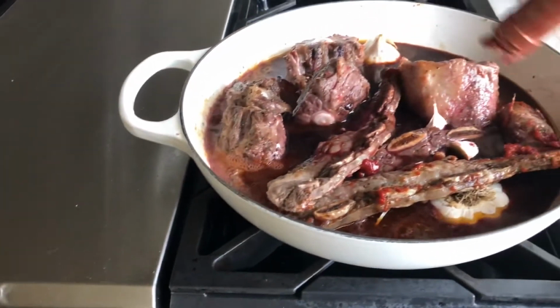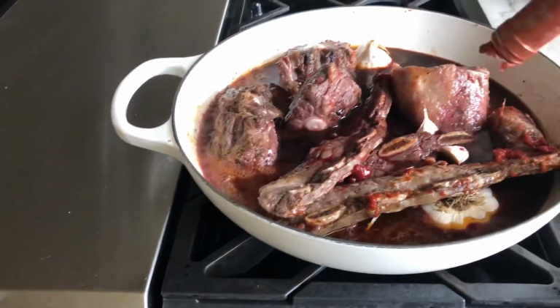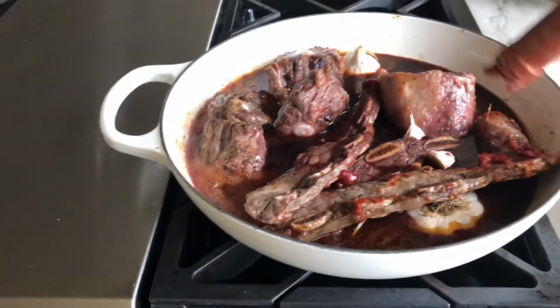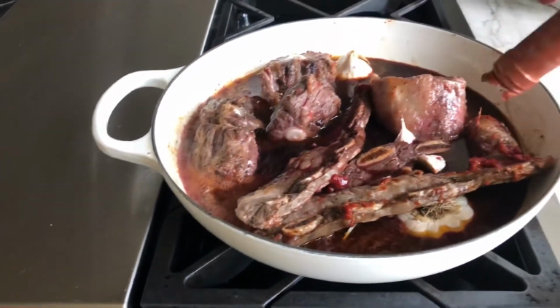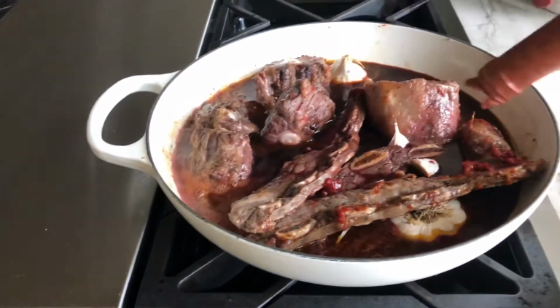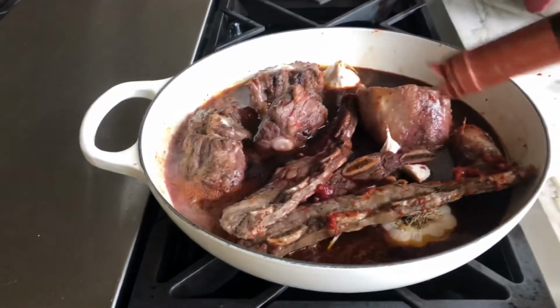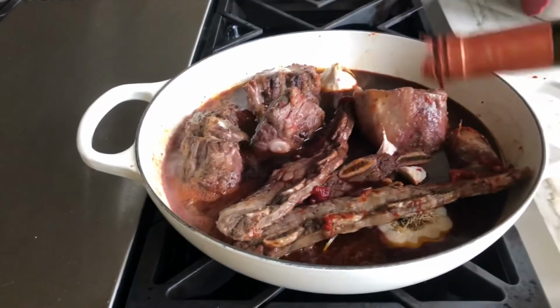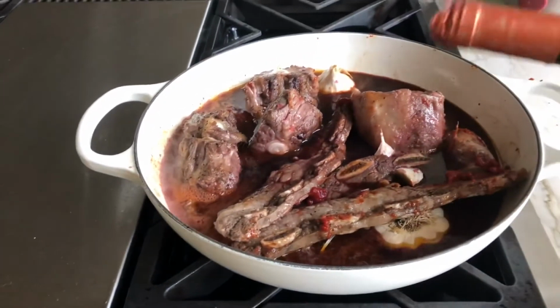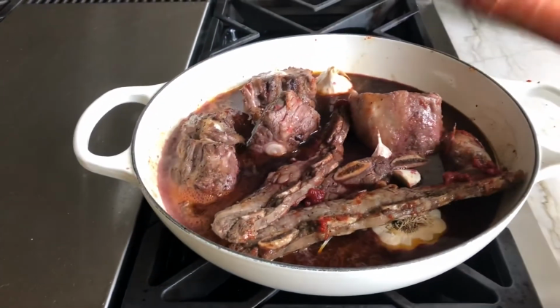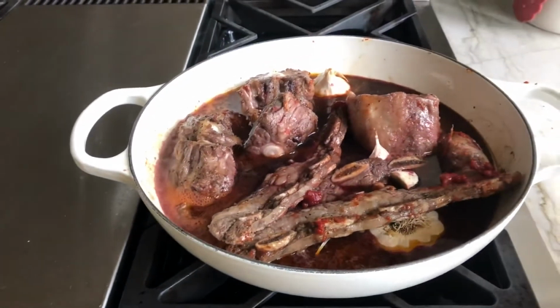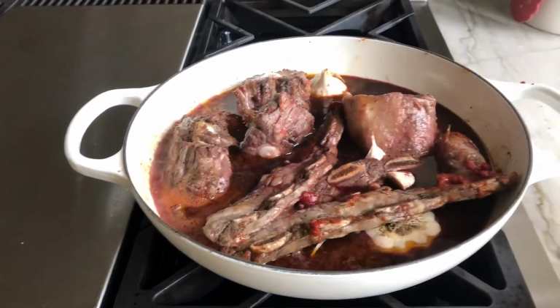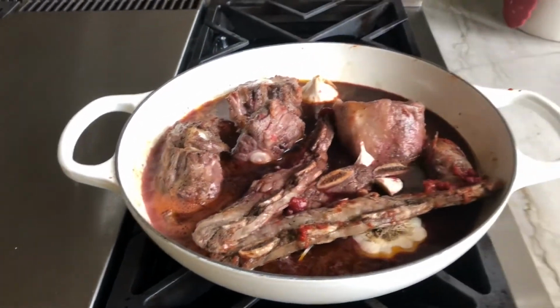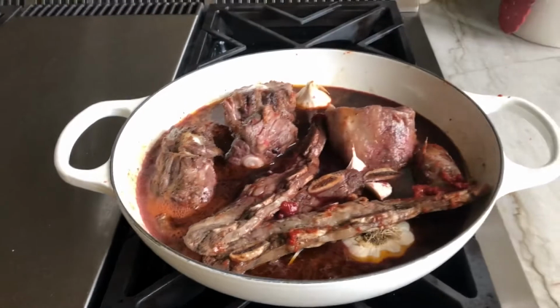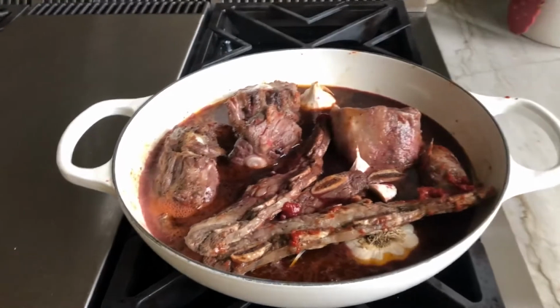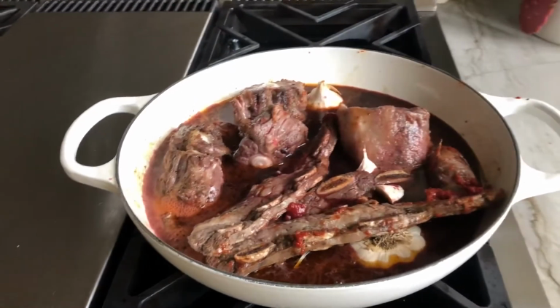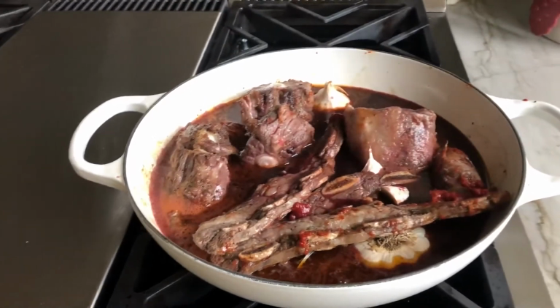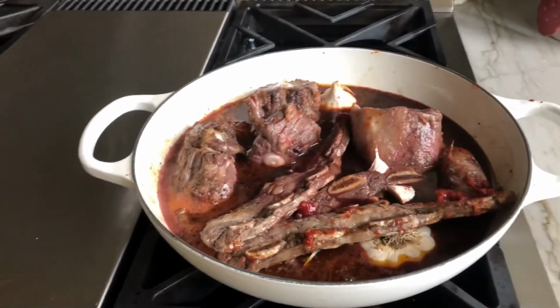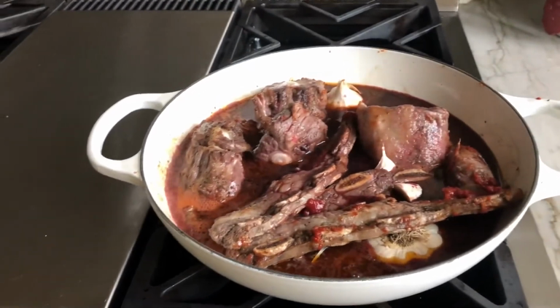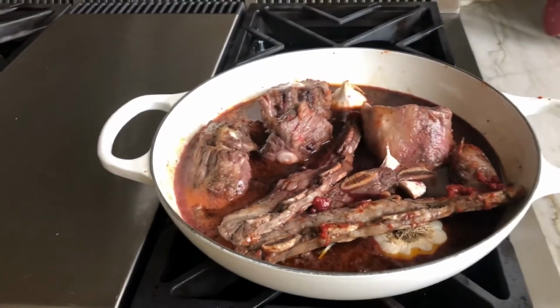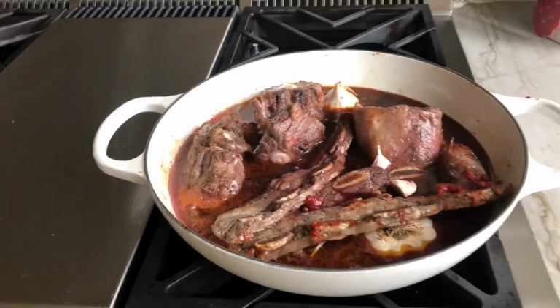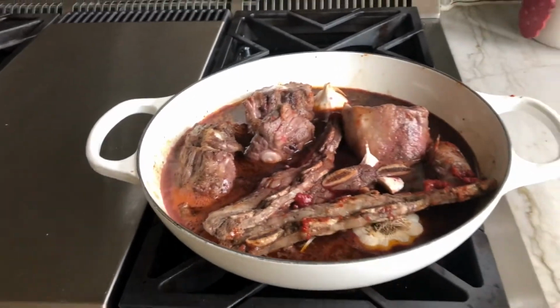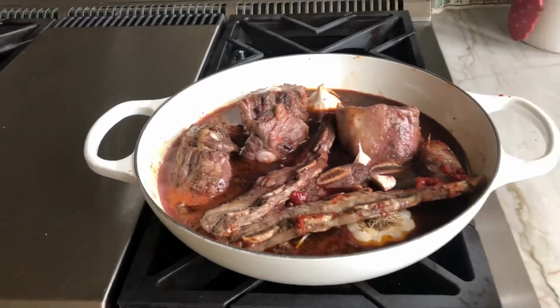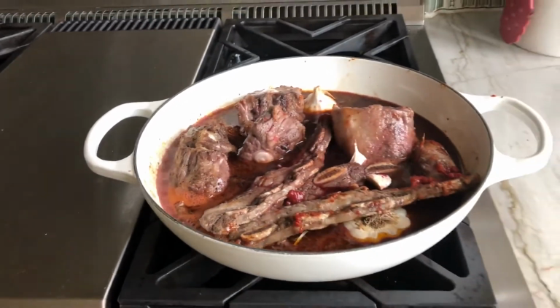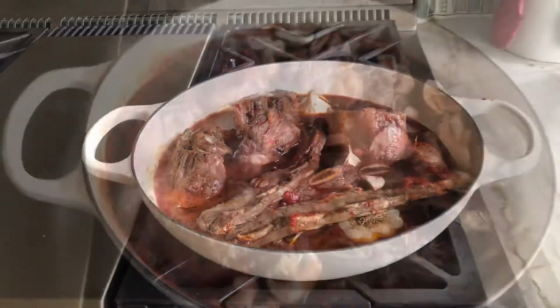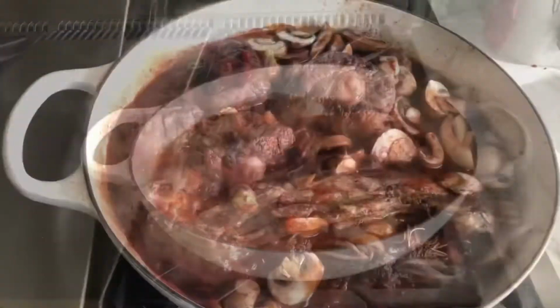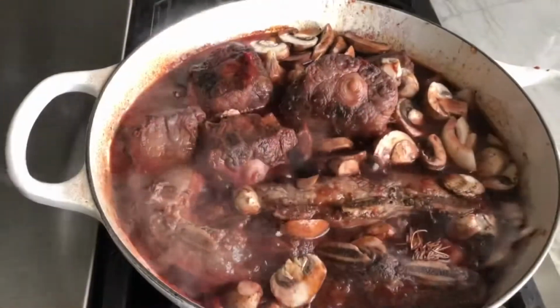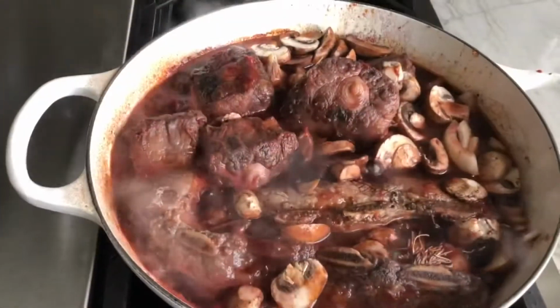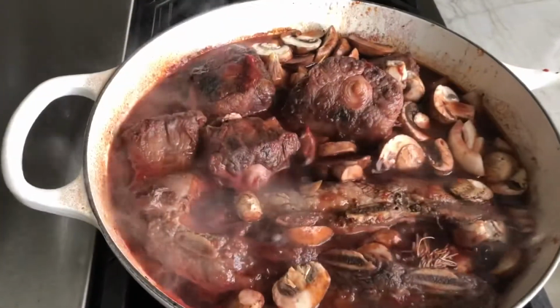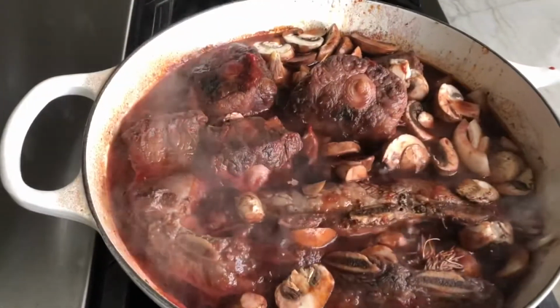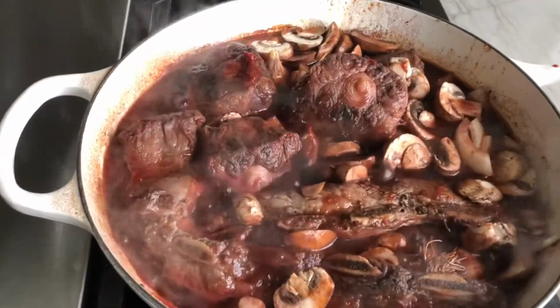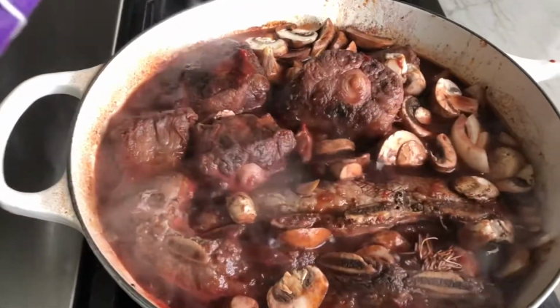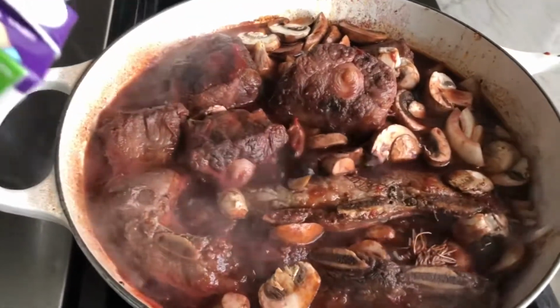Reduce by half. Last thing I'm gonna do is add some beef stock.